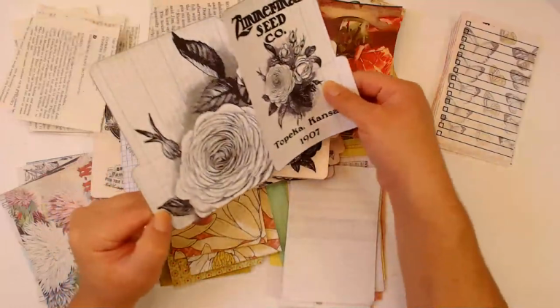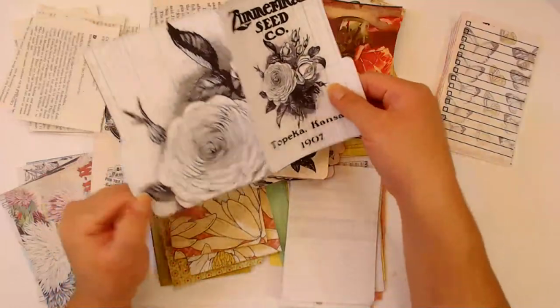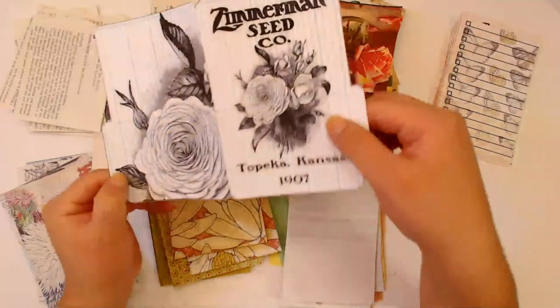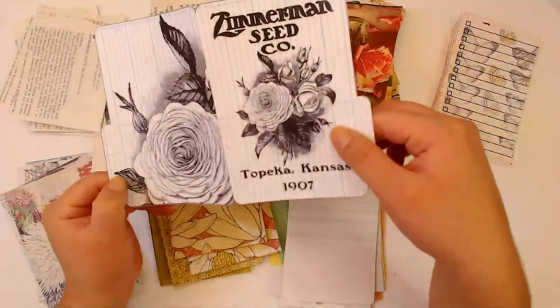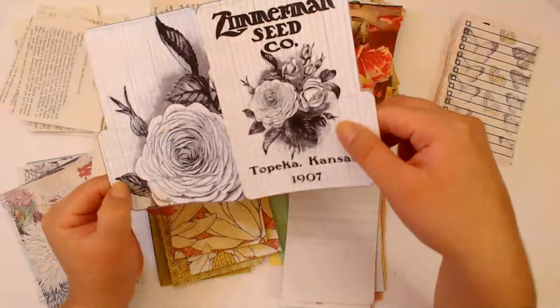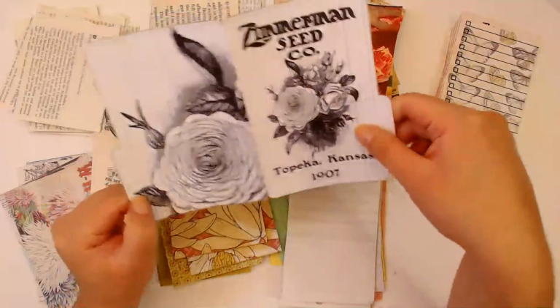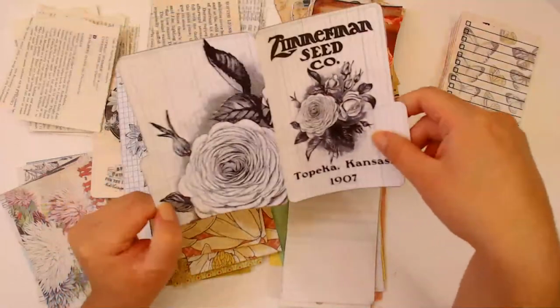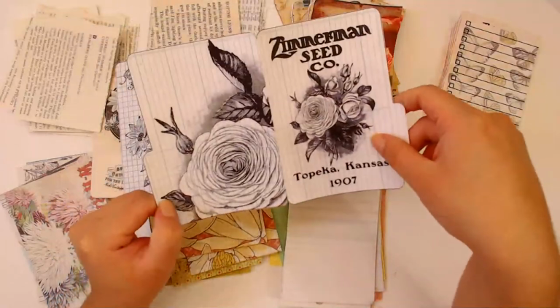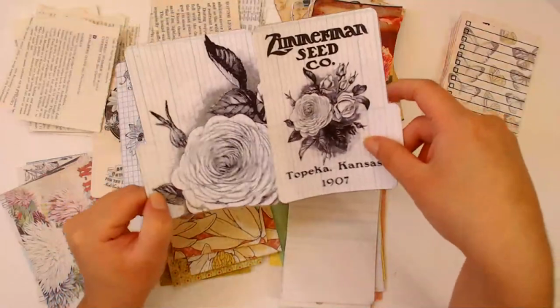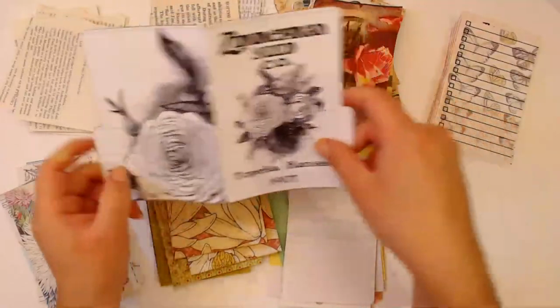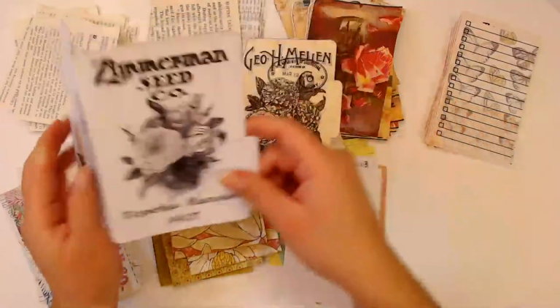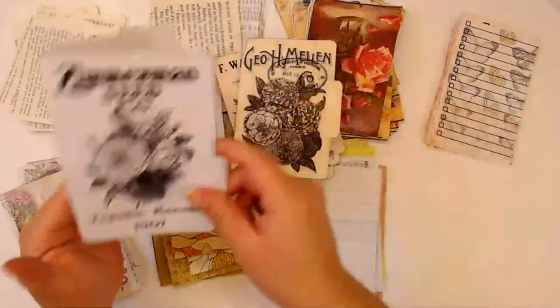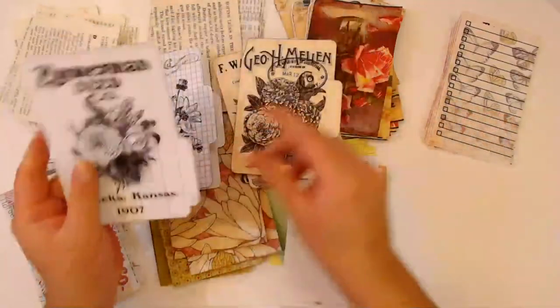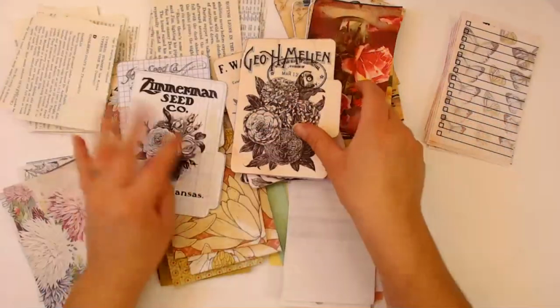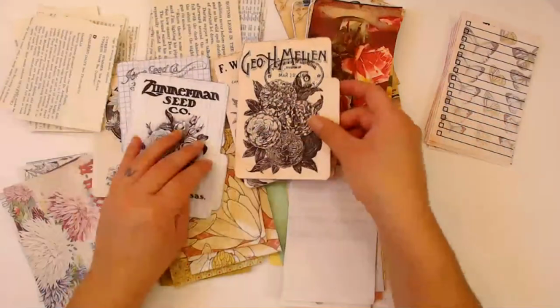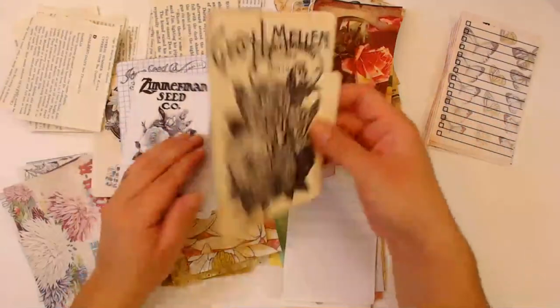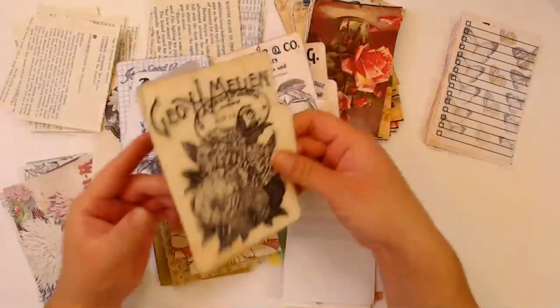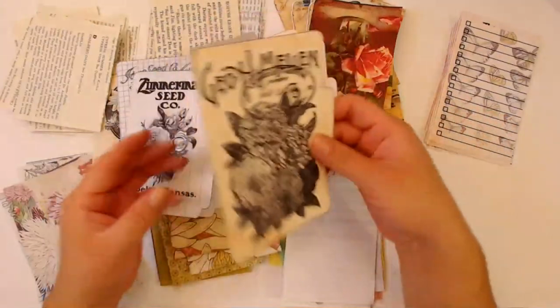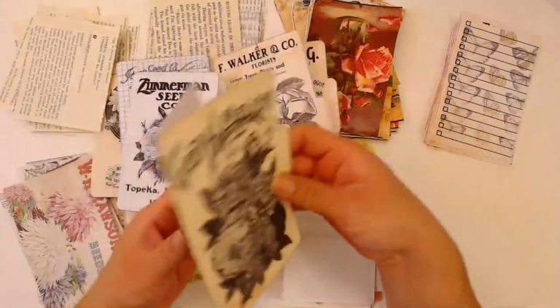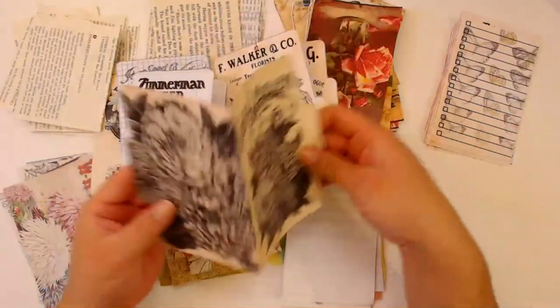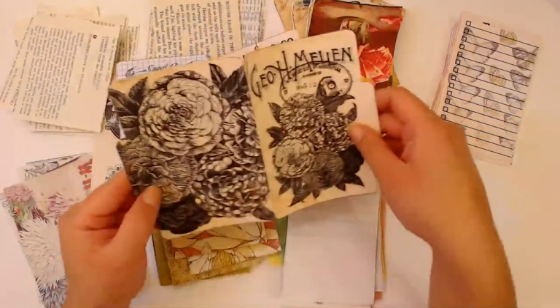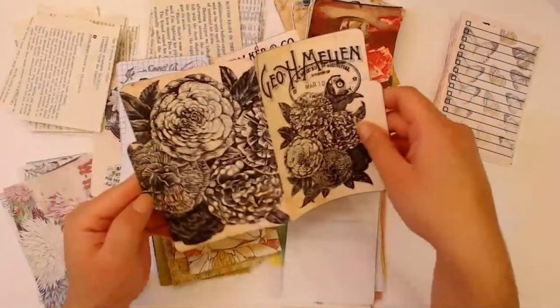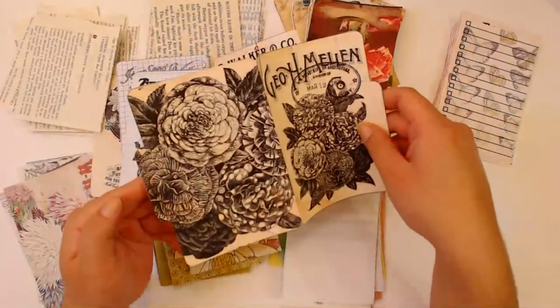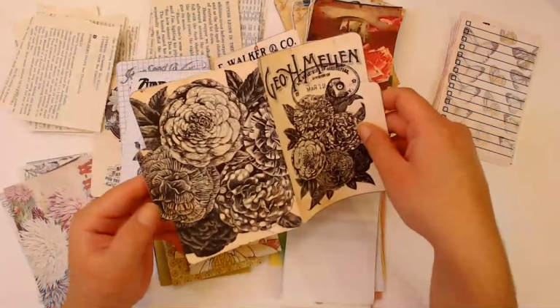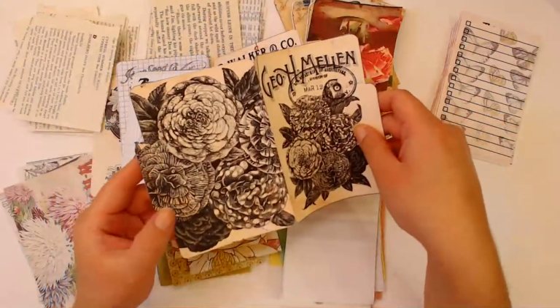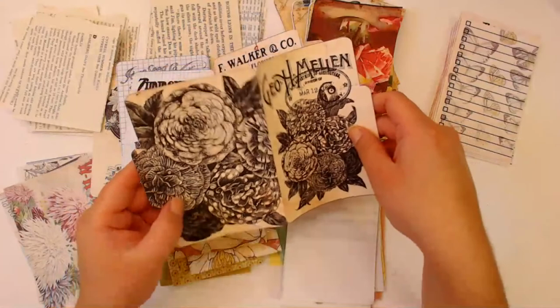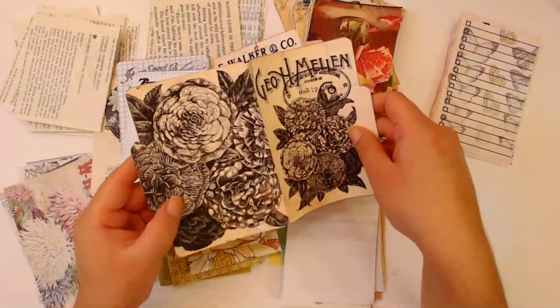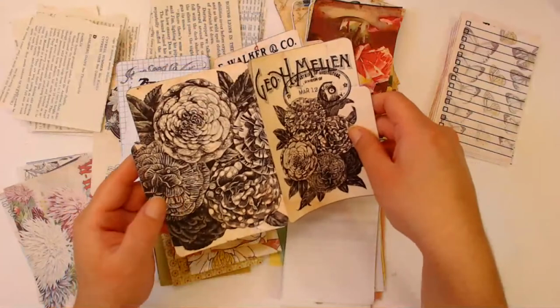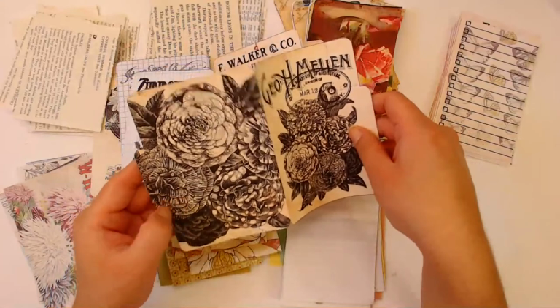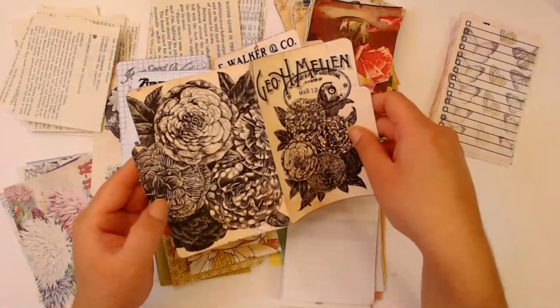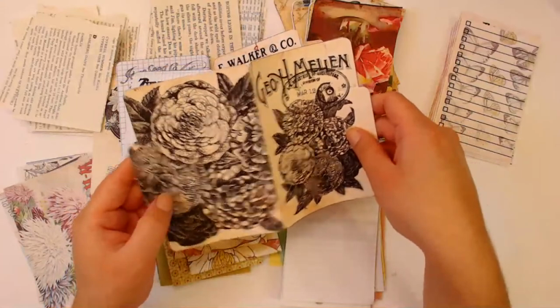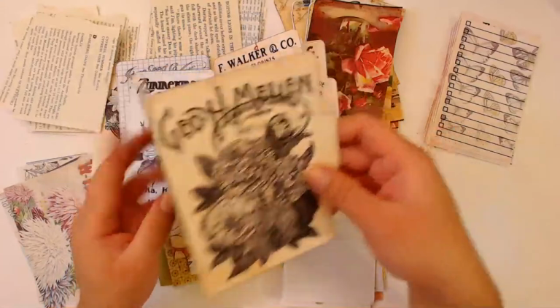I love these little mini folder files - they're super adorable. They have a bigger version of the flowers on the back.